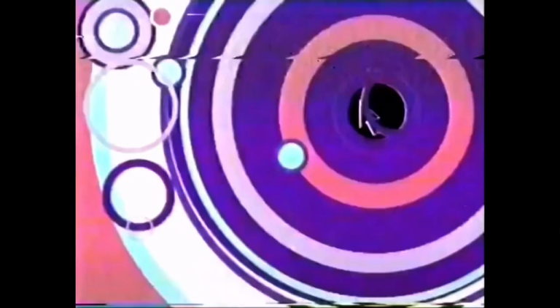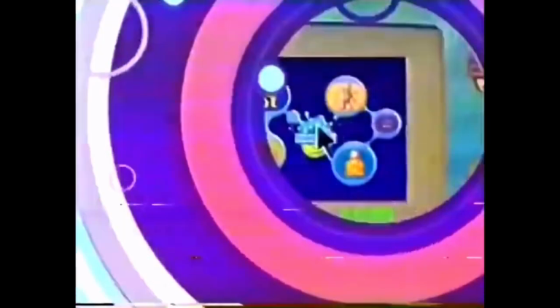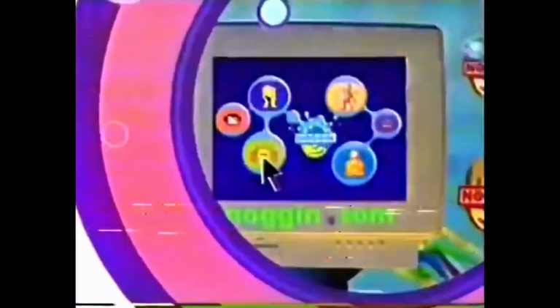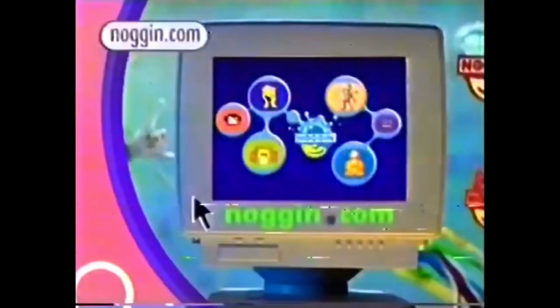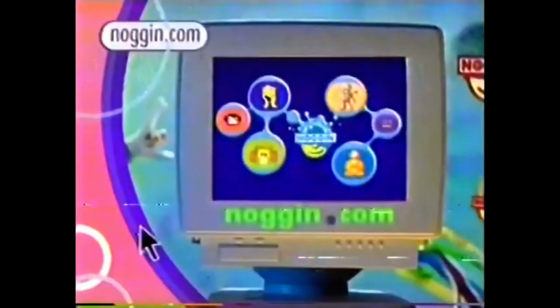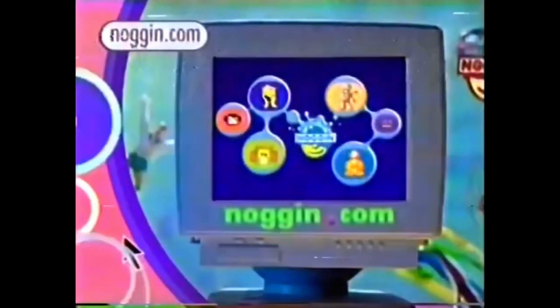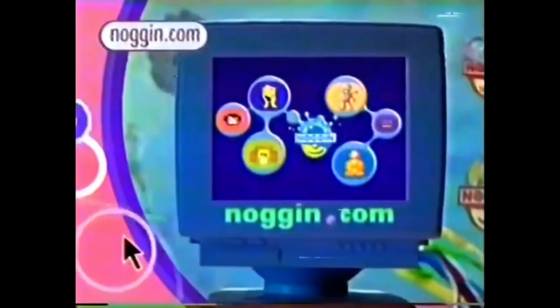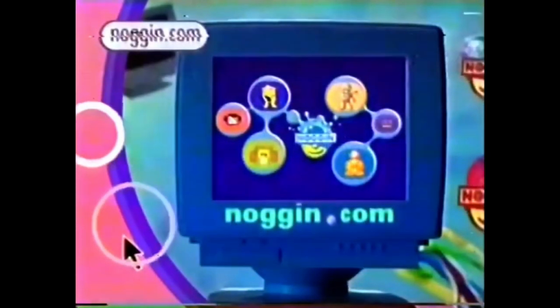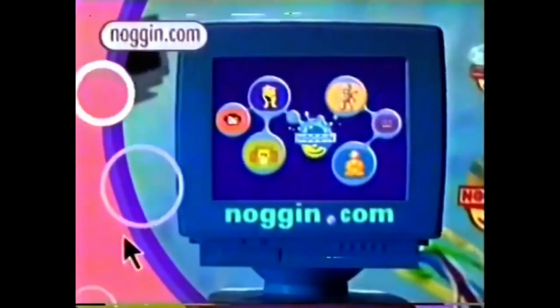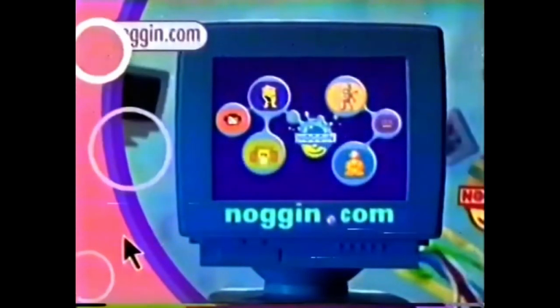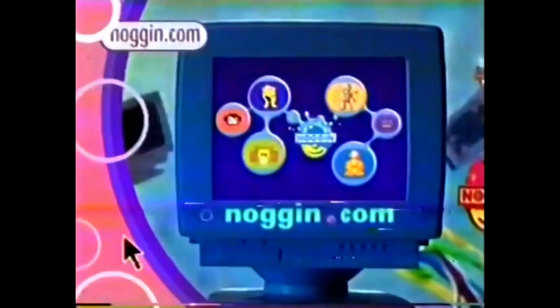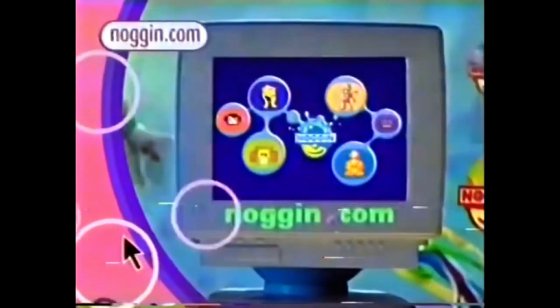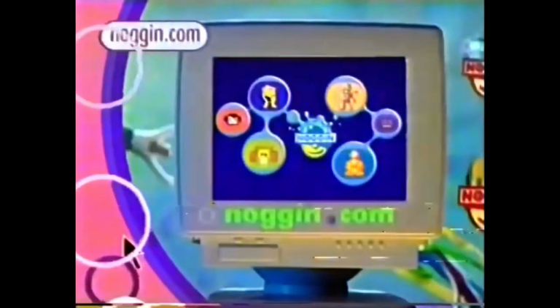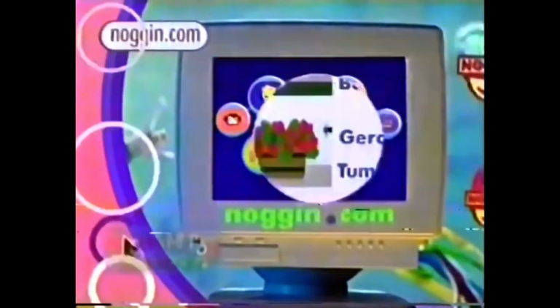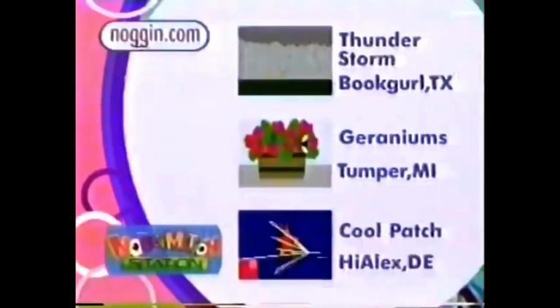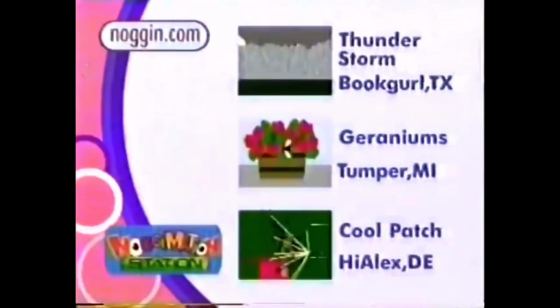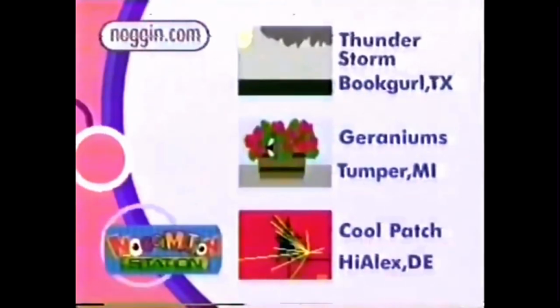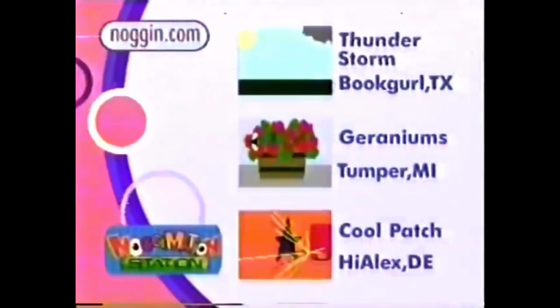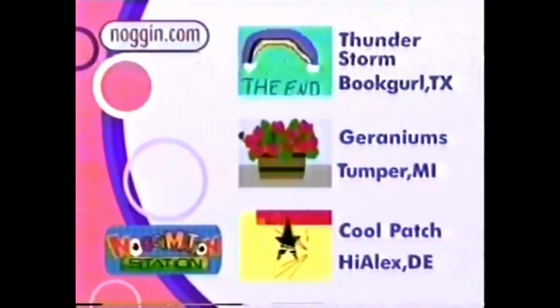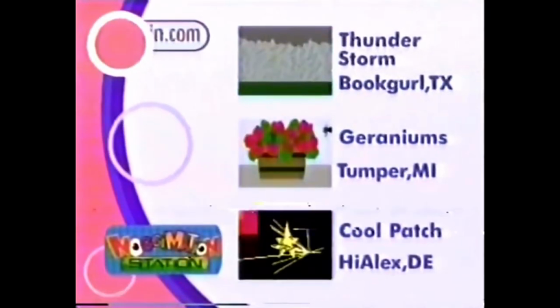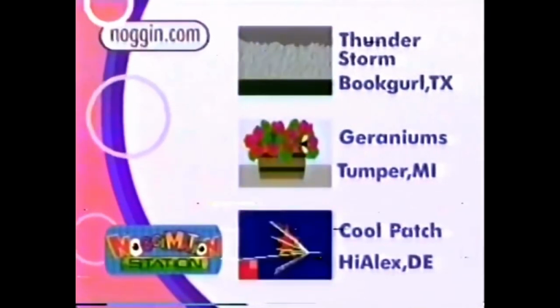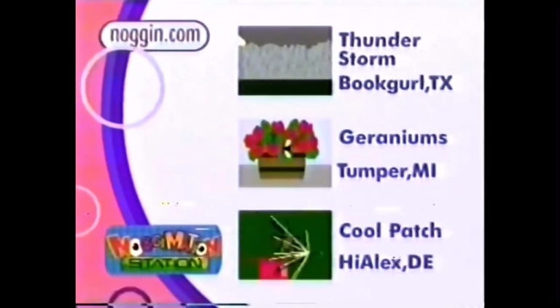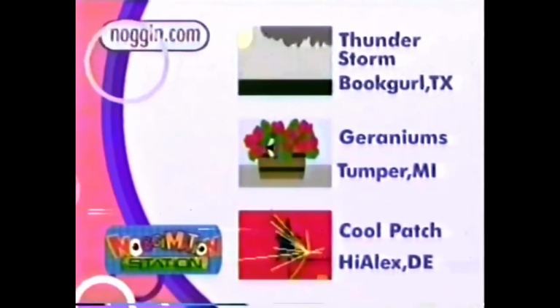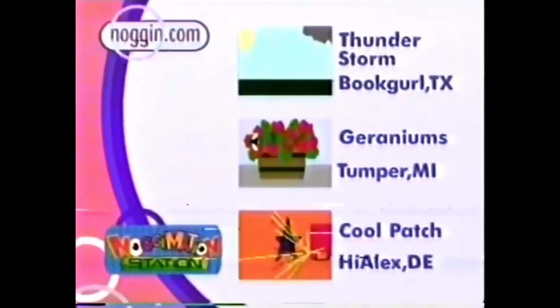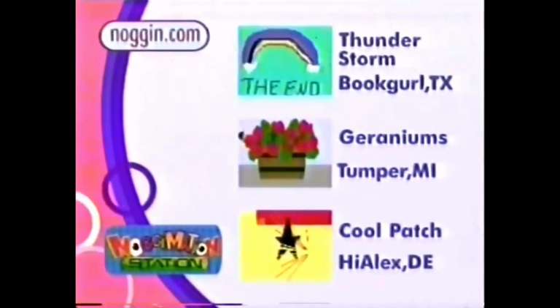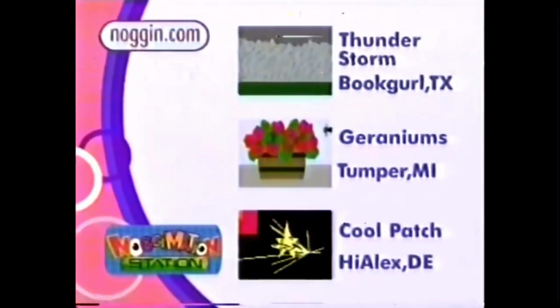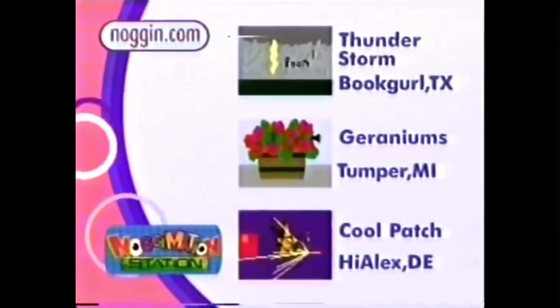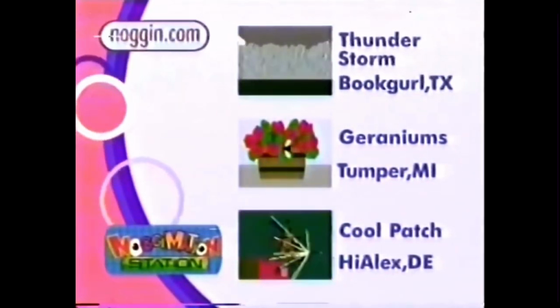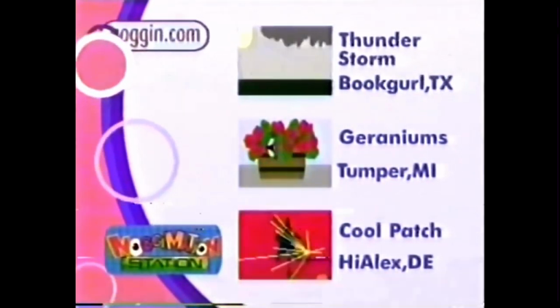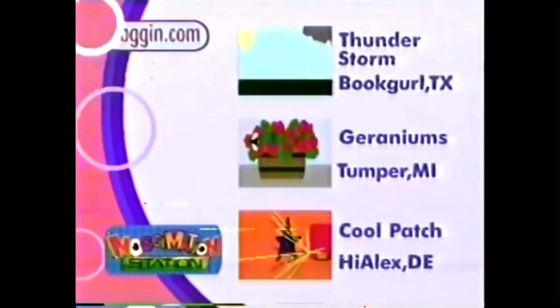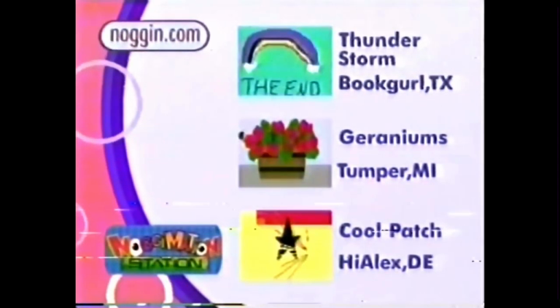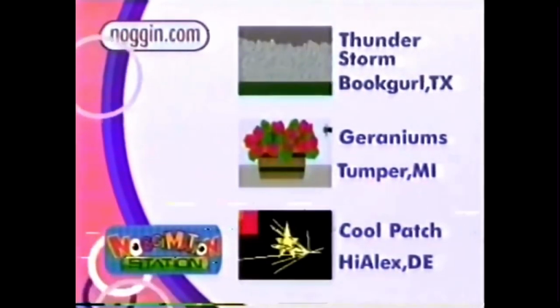And right now, here's what's happening live at Noggin.com. Noggination Station — here are some of the spark patches you guys made.